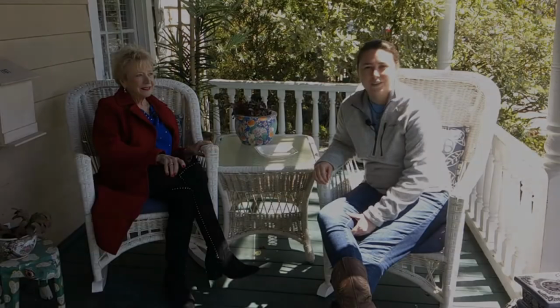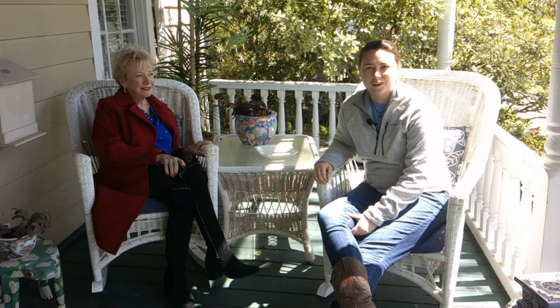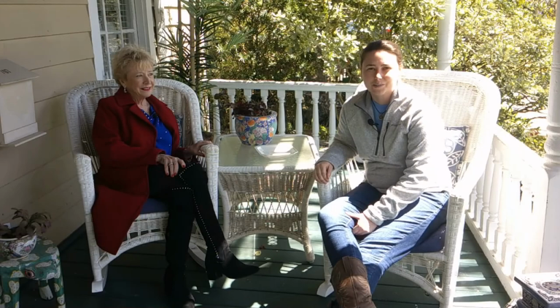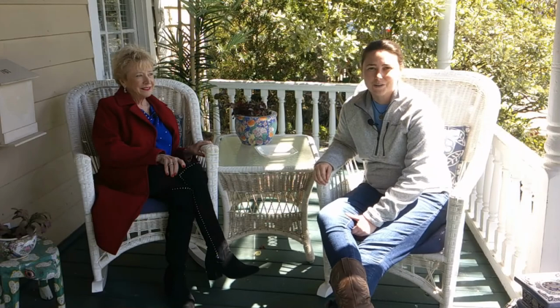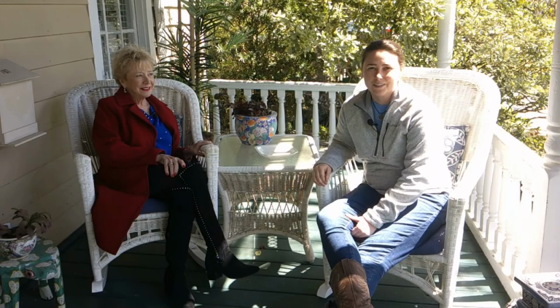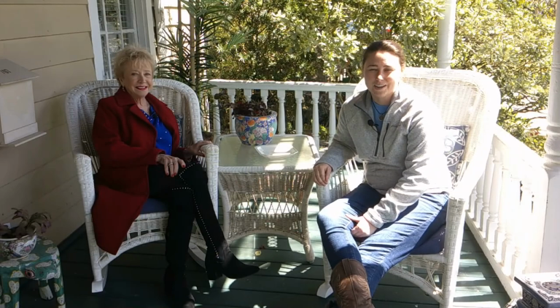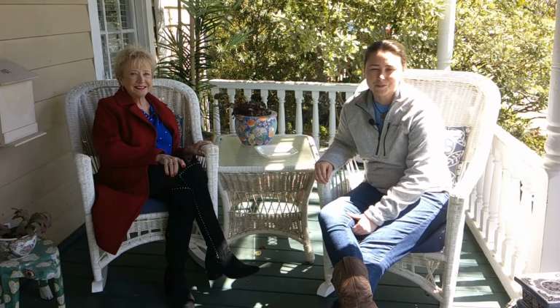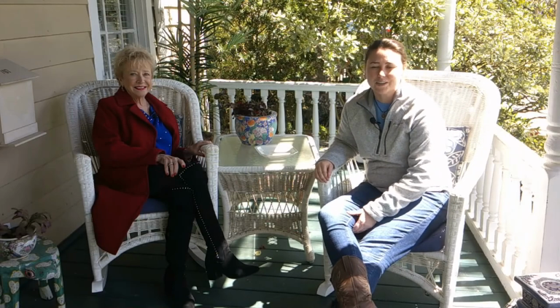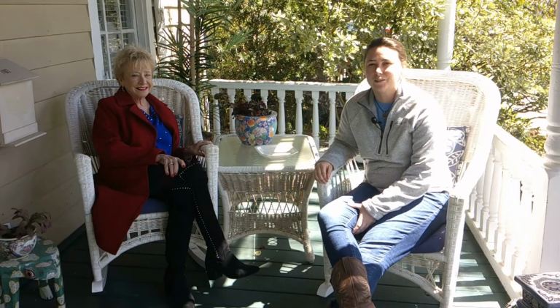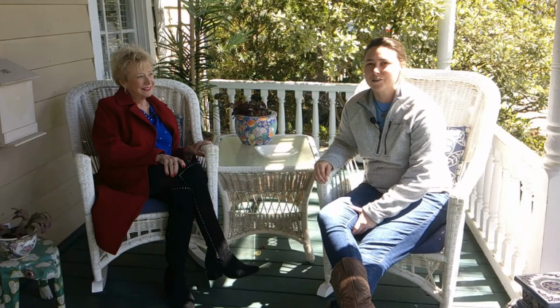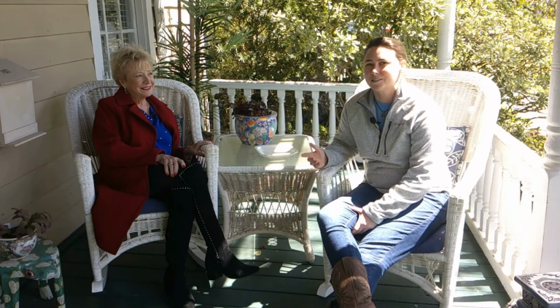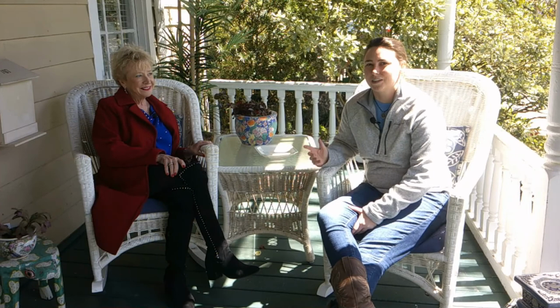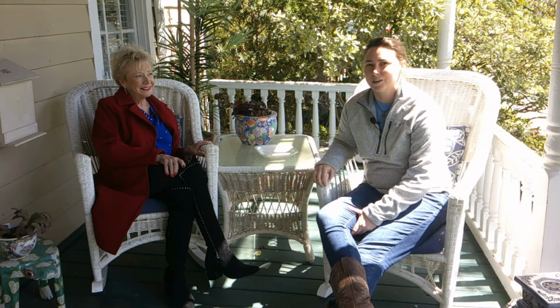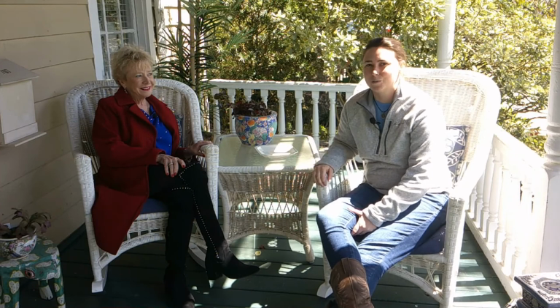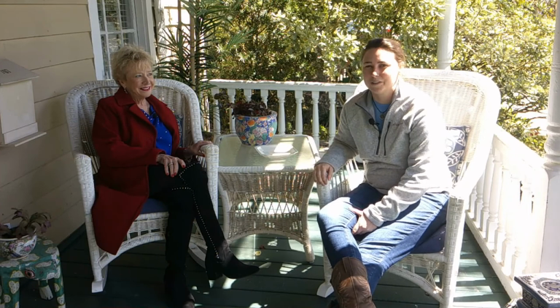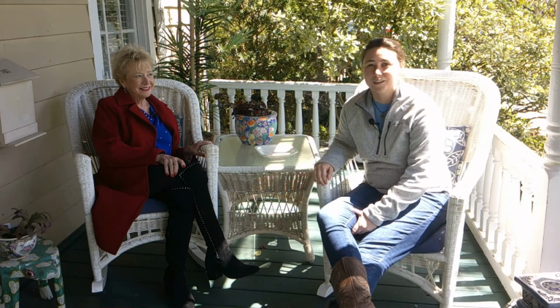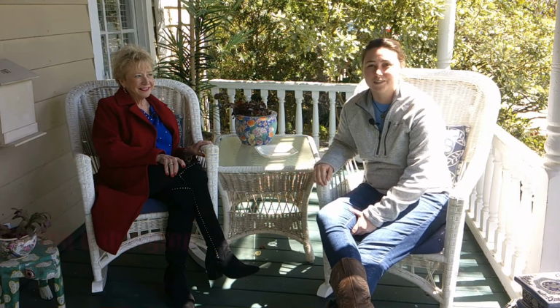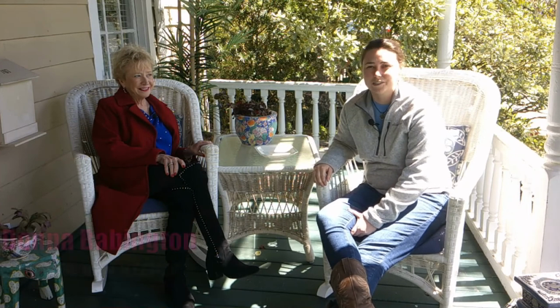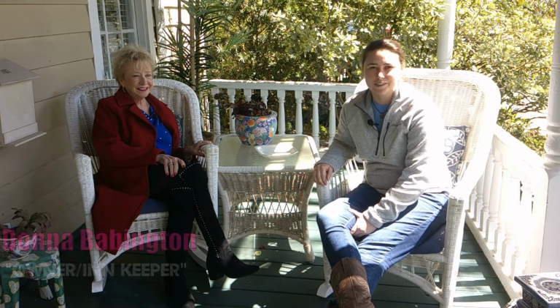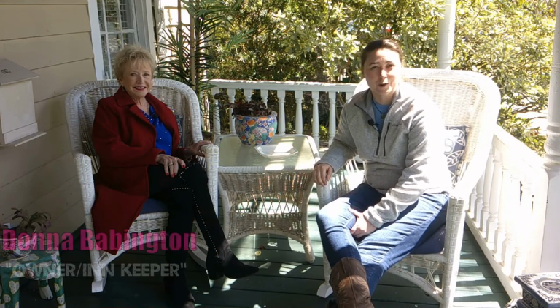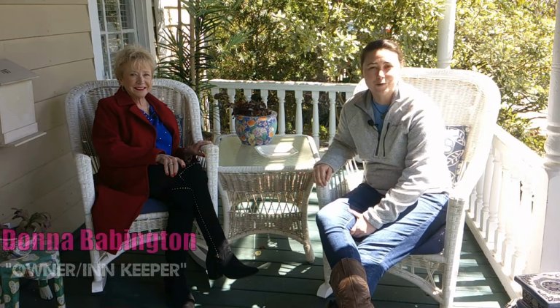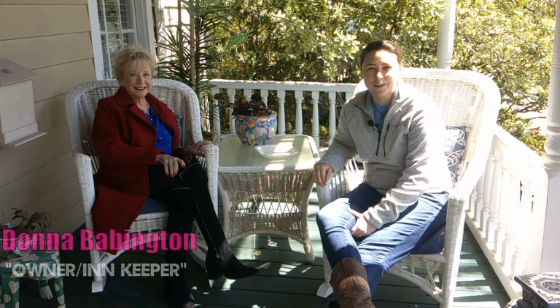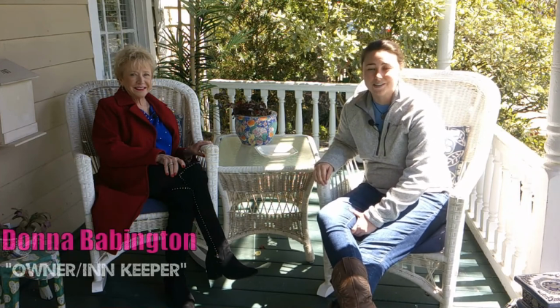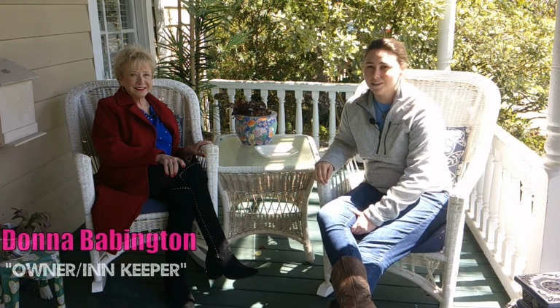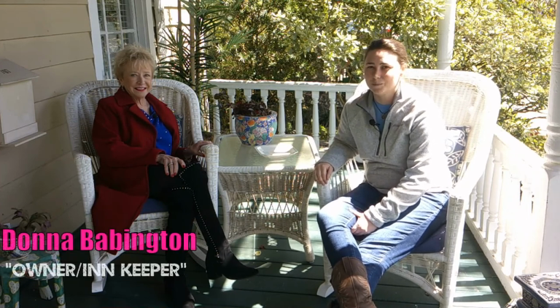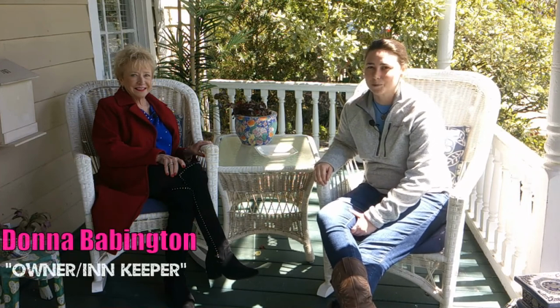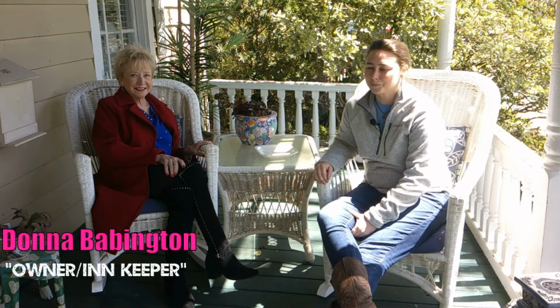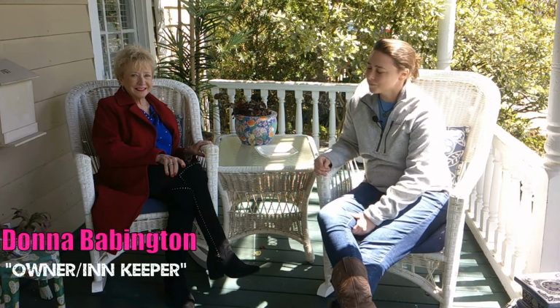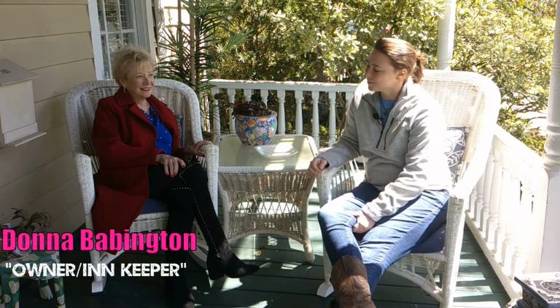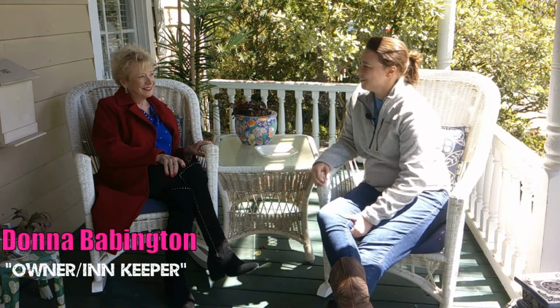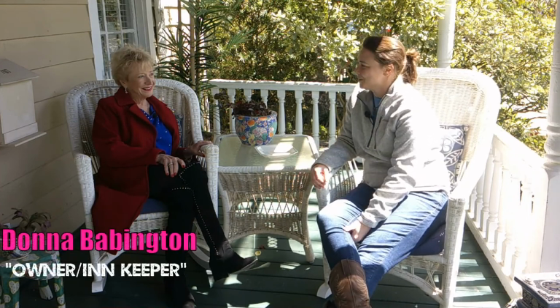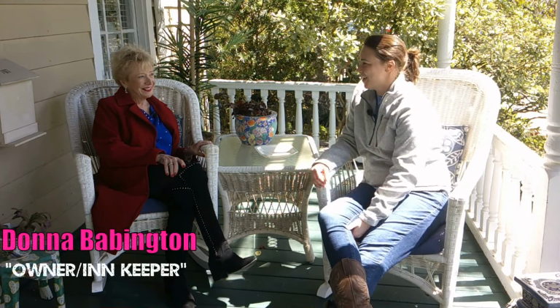We are at the Ann Street Inn and we are sitting here with Donna. She is the owner and innkeeper.